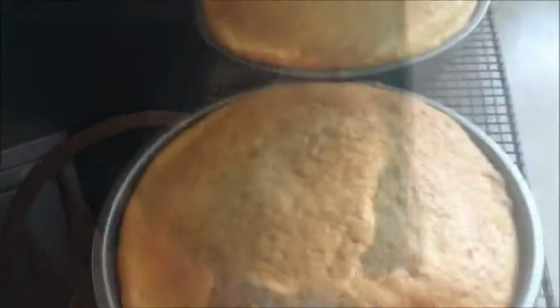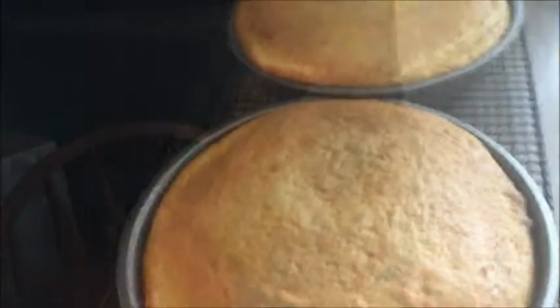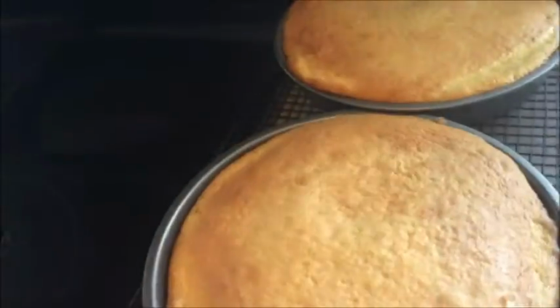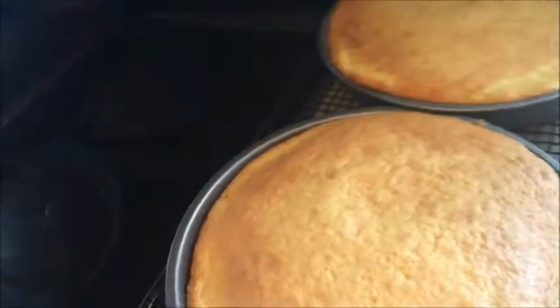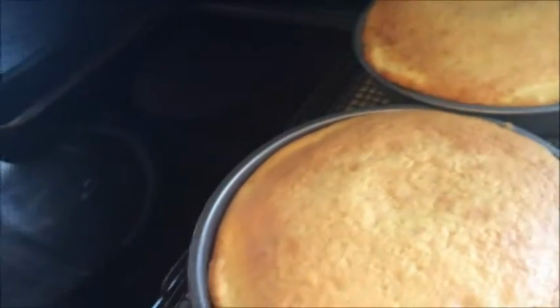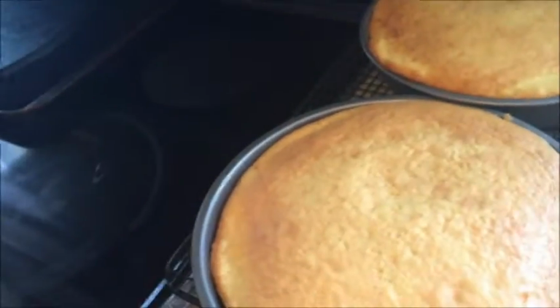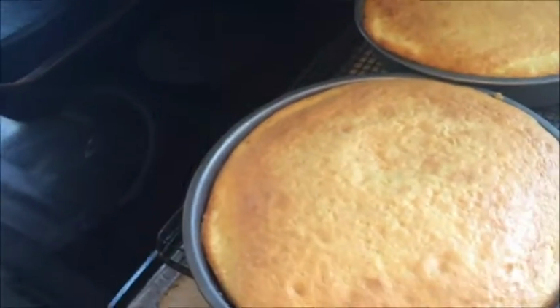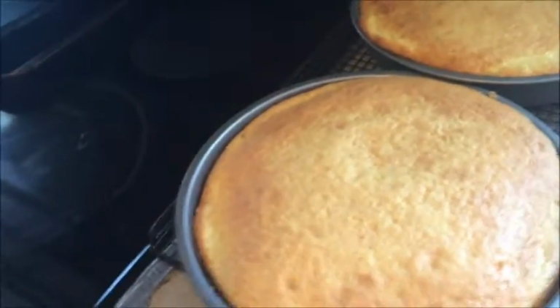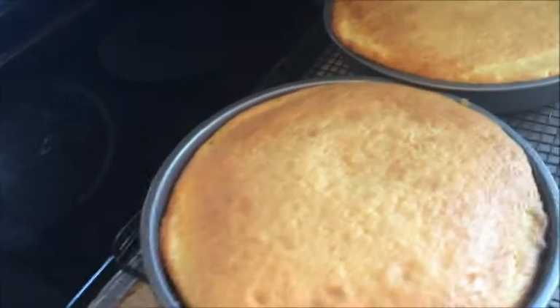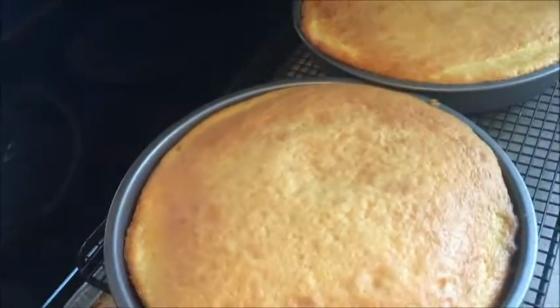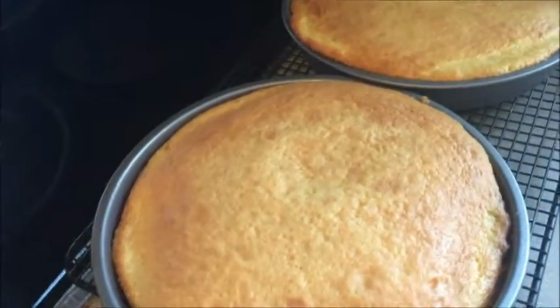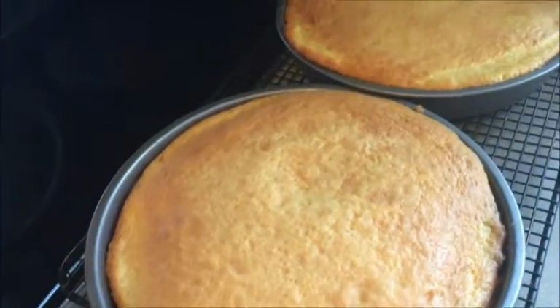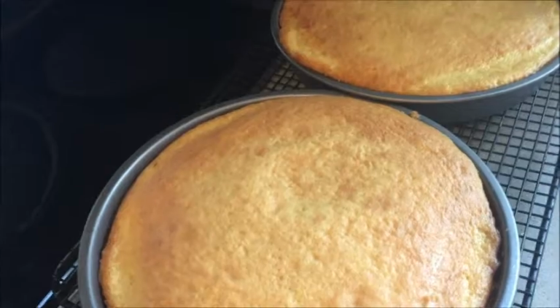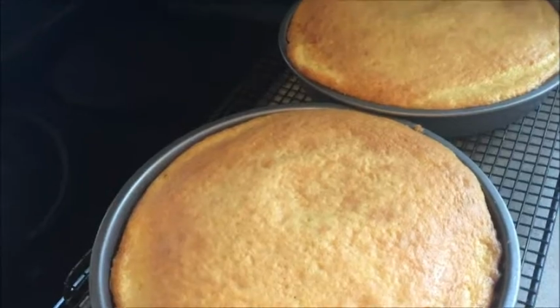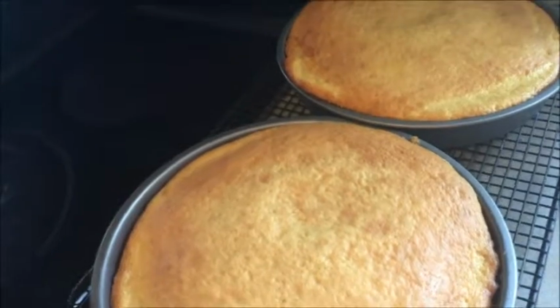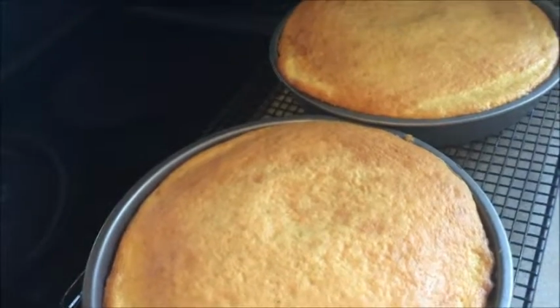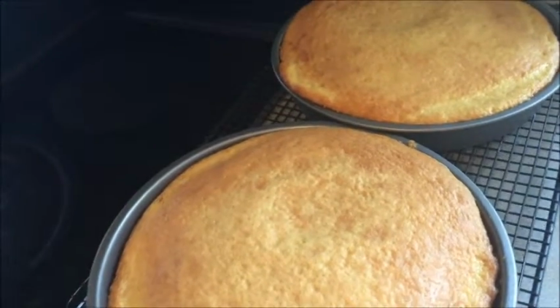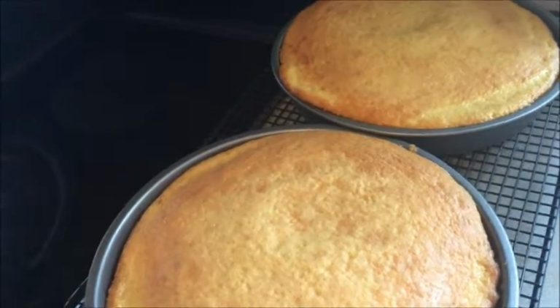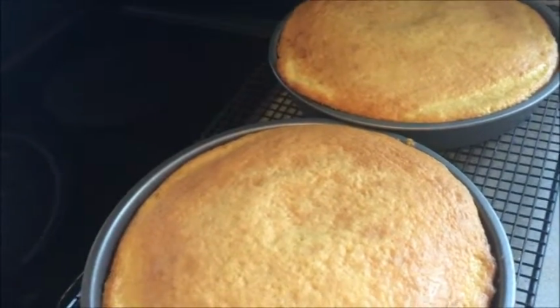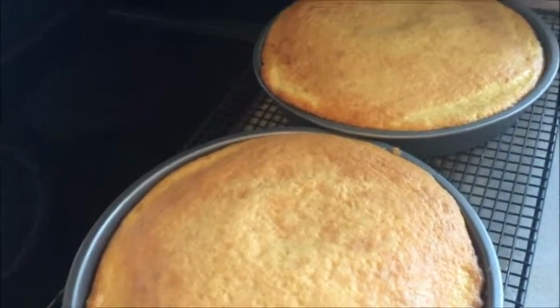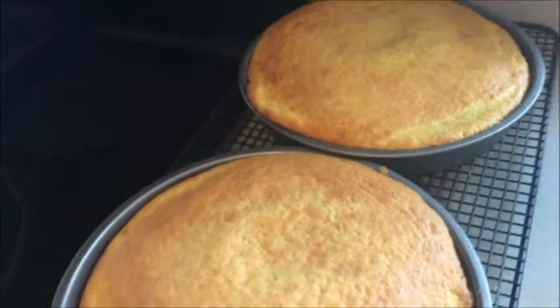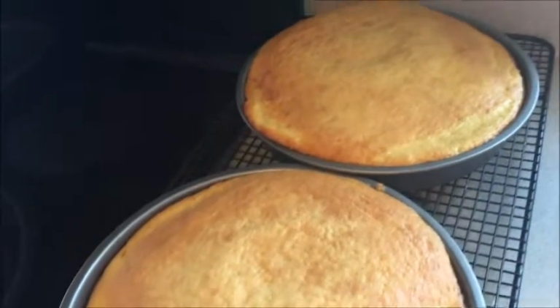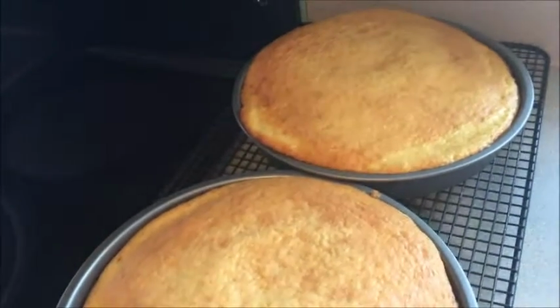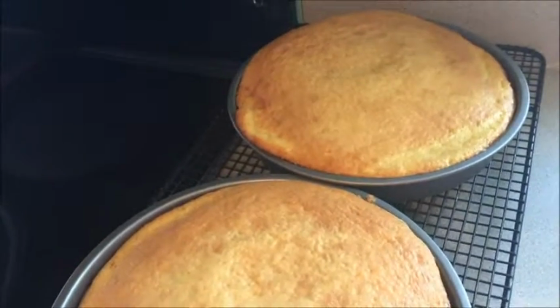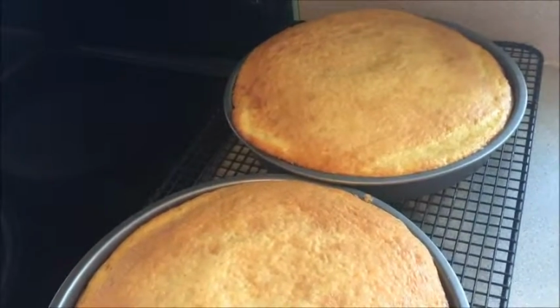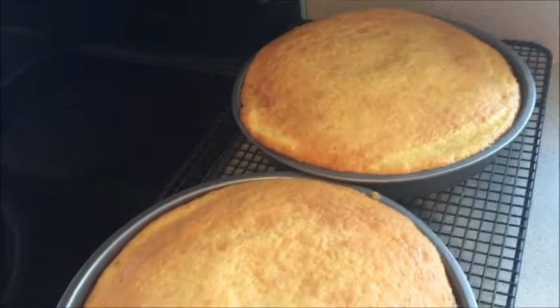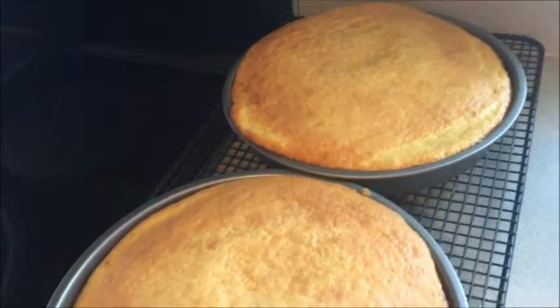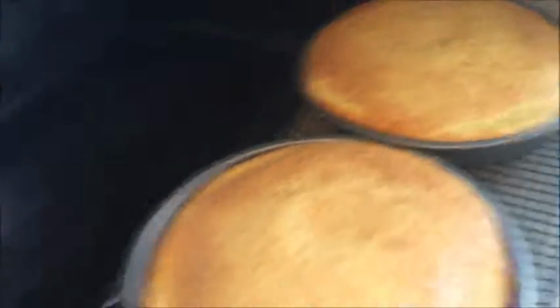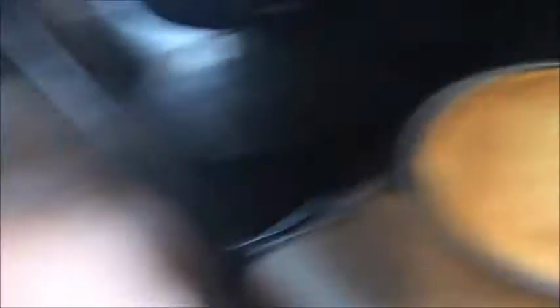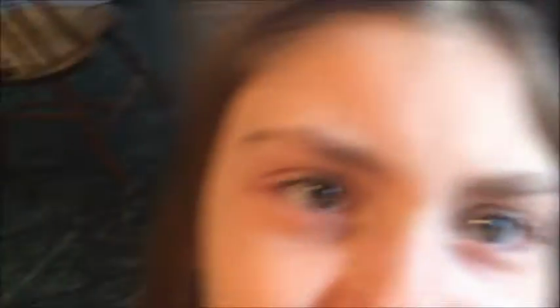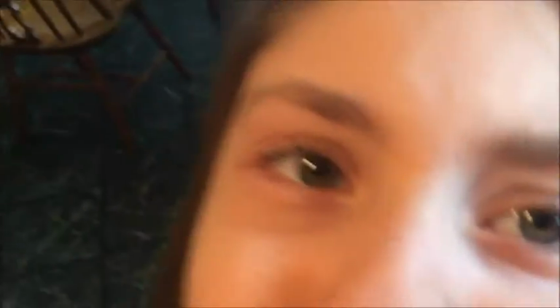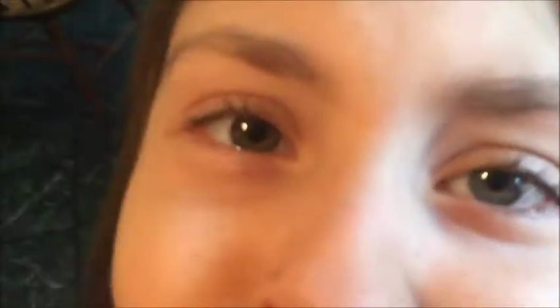In addition to our cinnamon buns, we're making pineapple upside down cake. They just came out of the oven, so we have to let it cool.